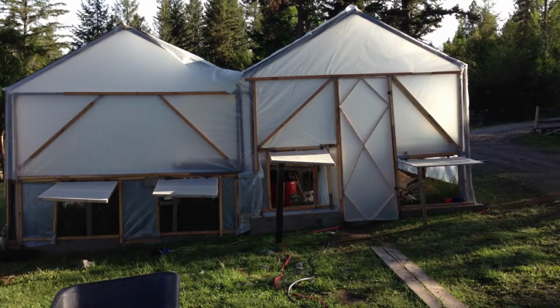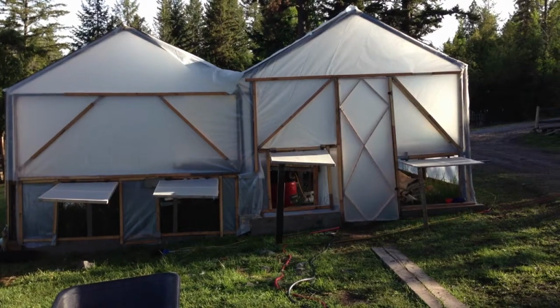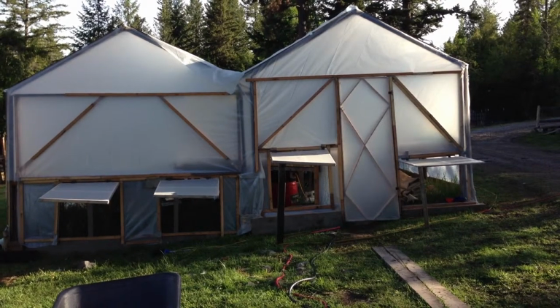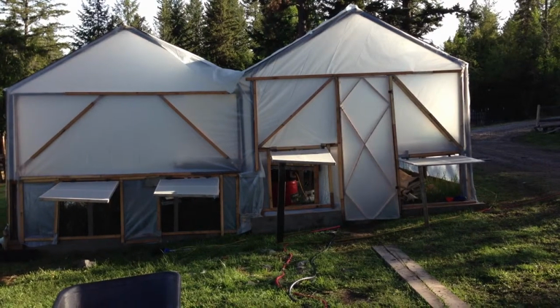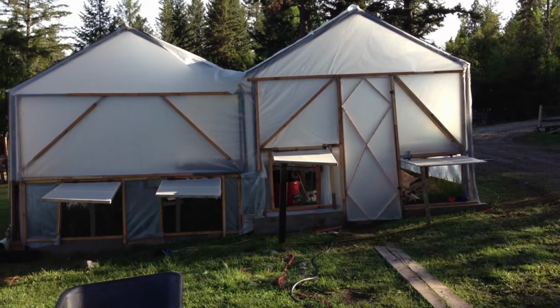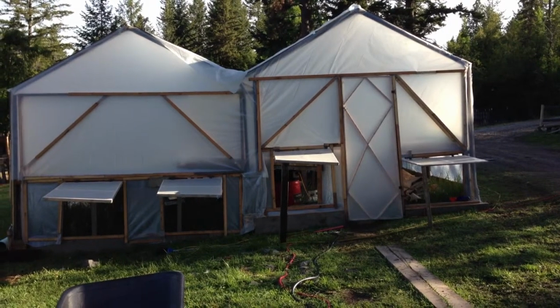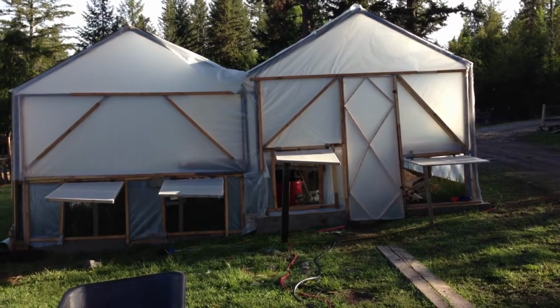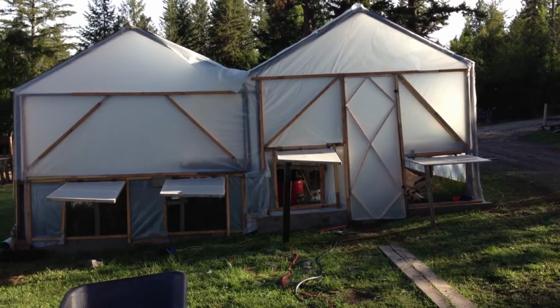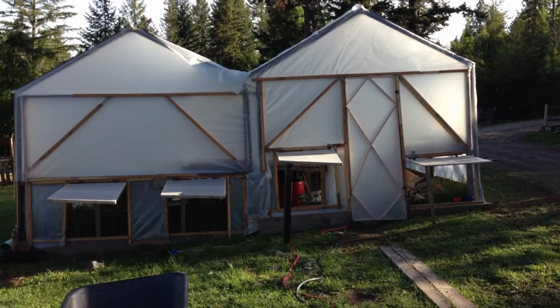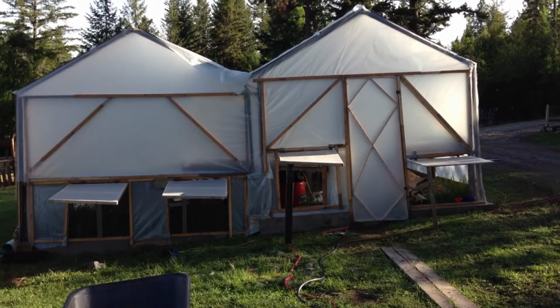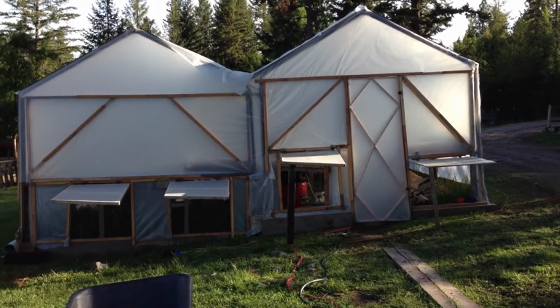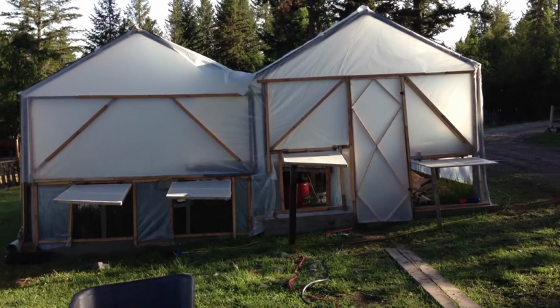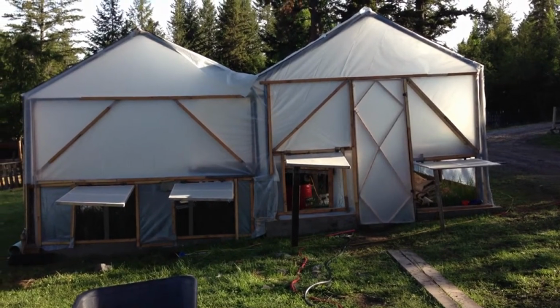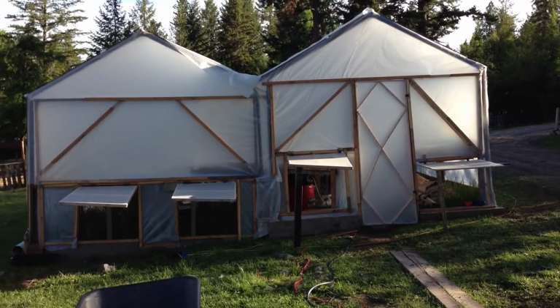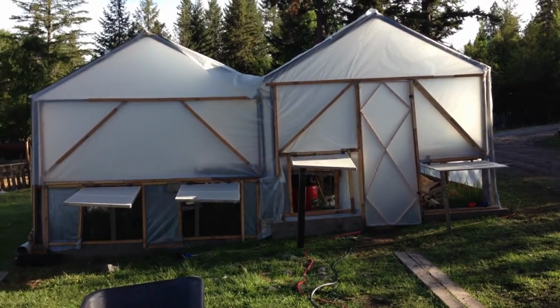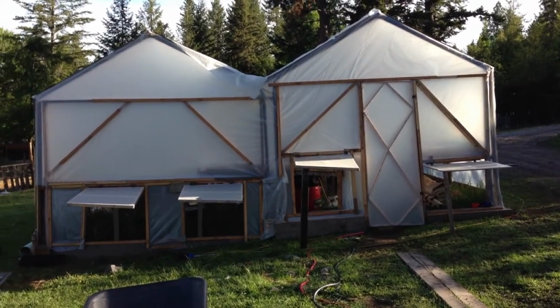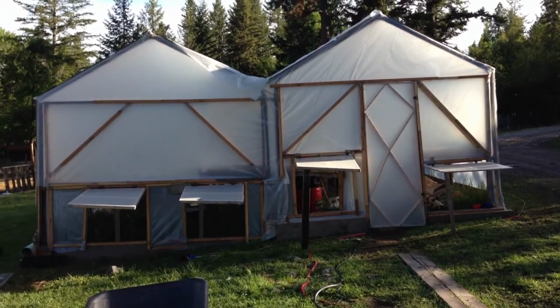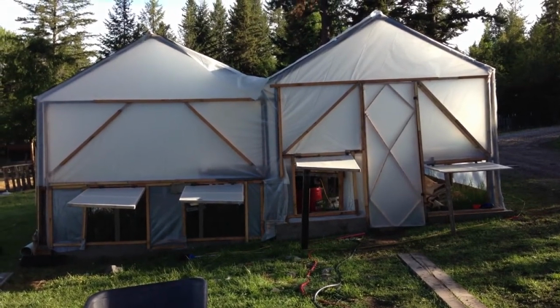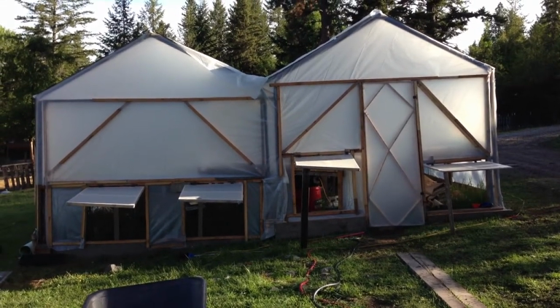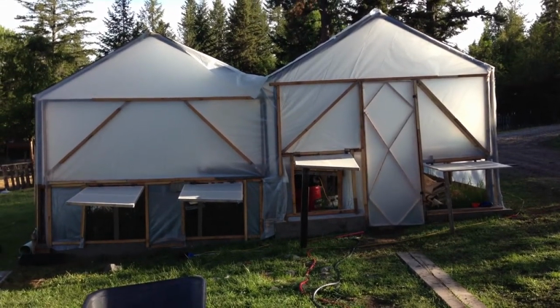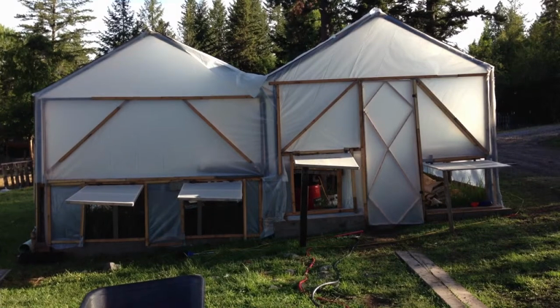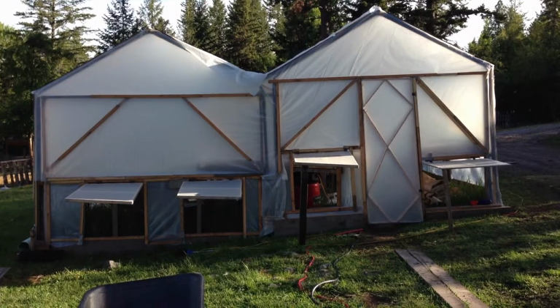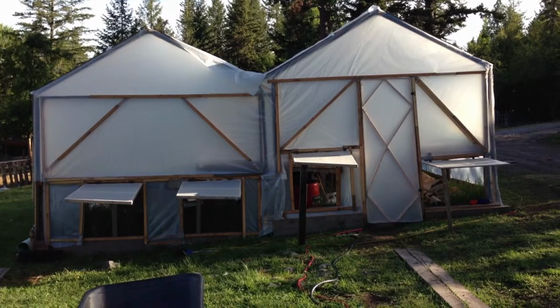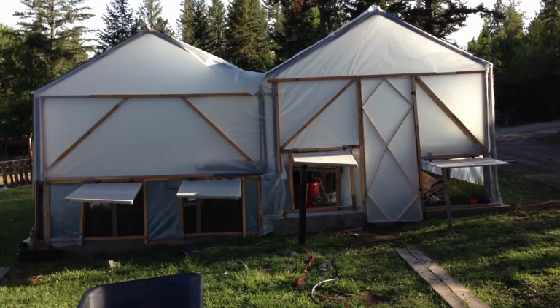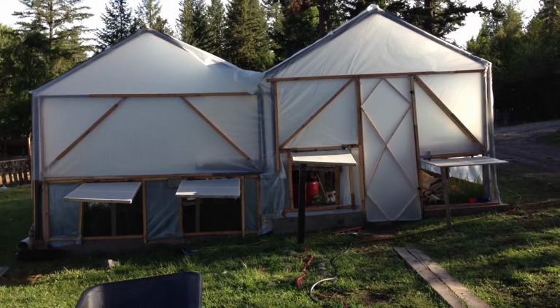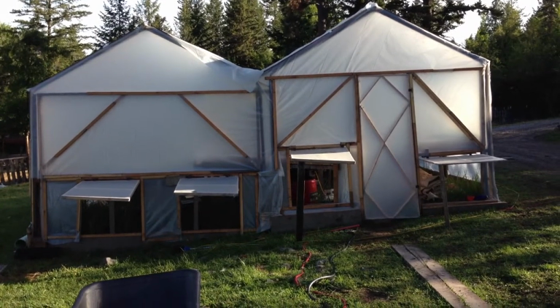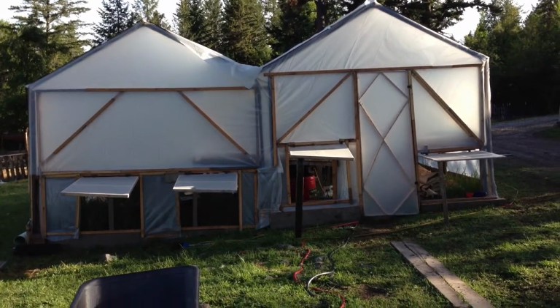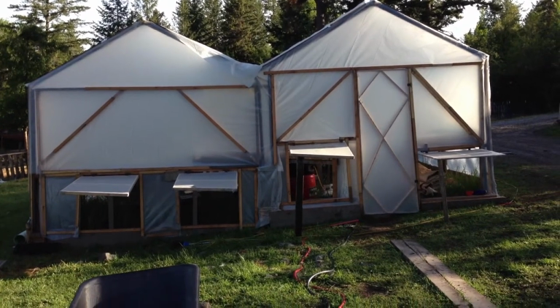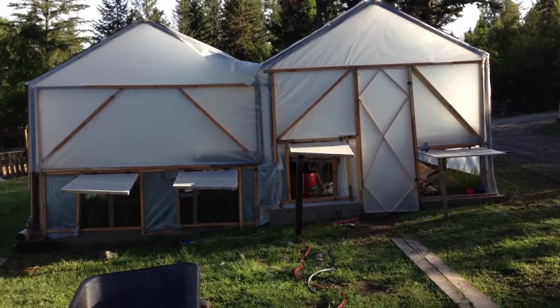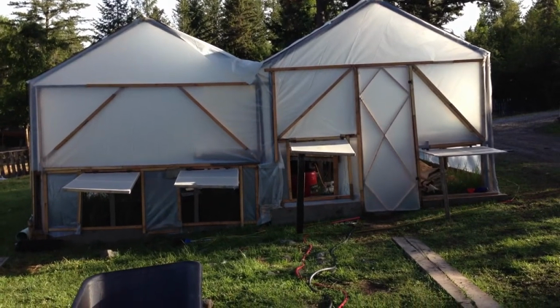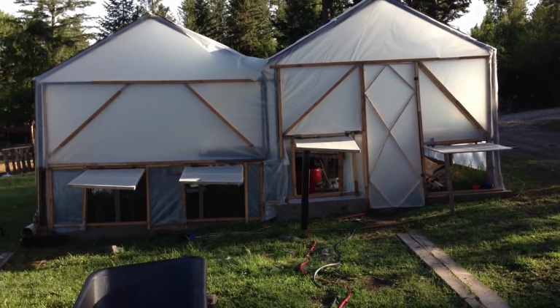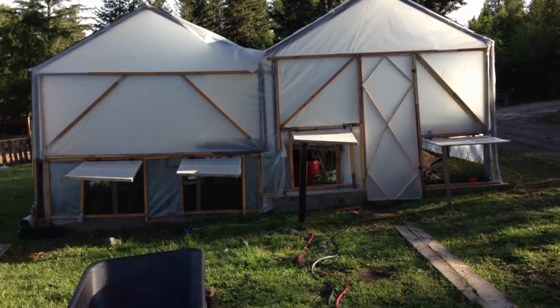Good morning, welcome to another Aquarius Farms installment. Today we're going to take a look at our start house operation, which you can see in front of us.